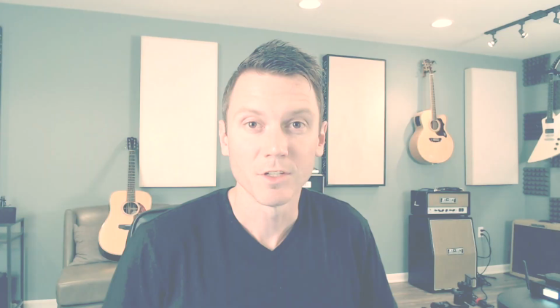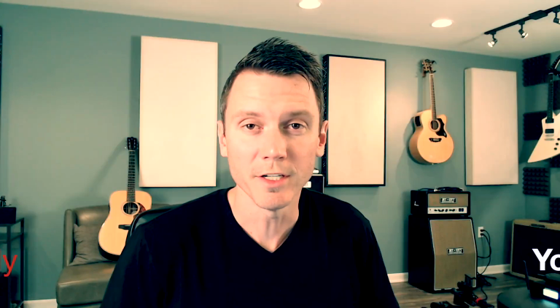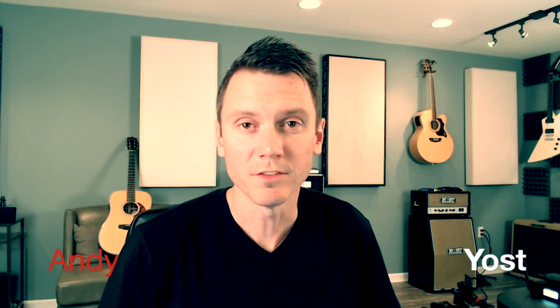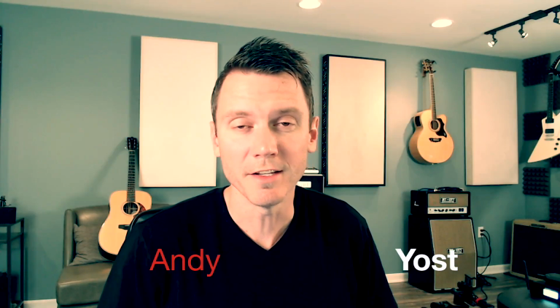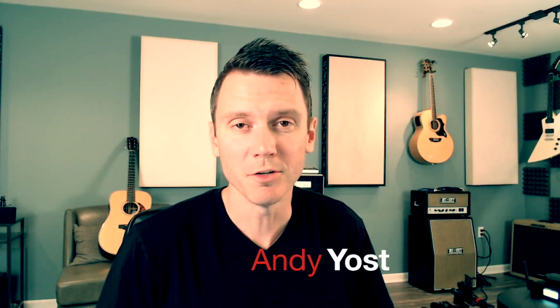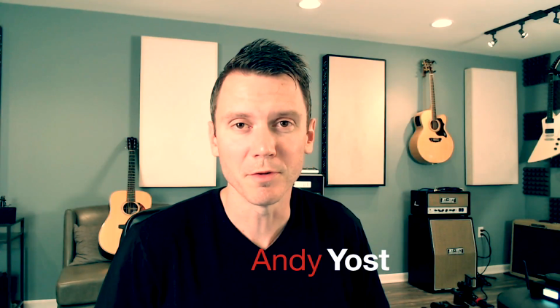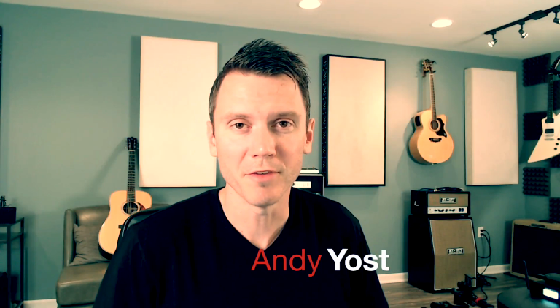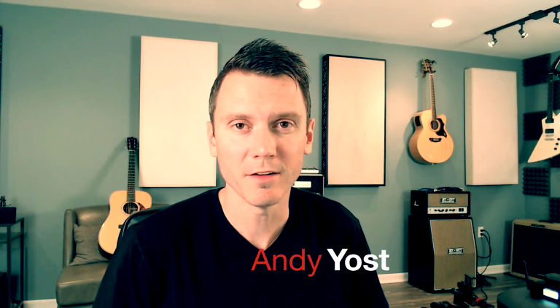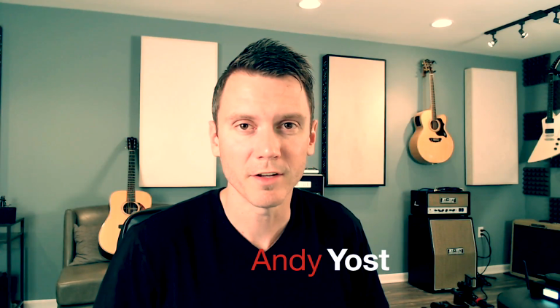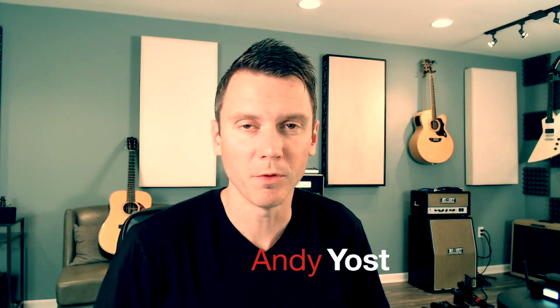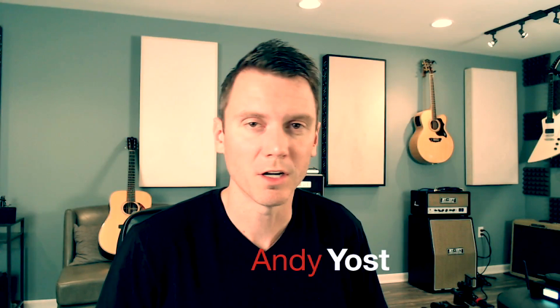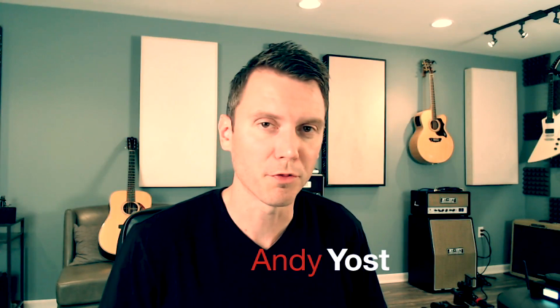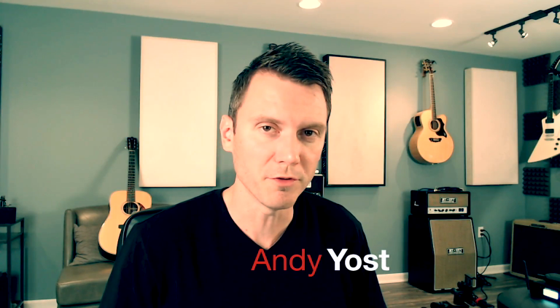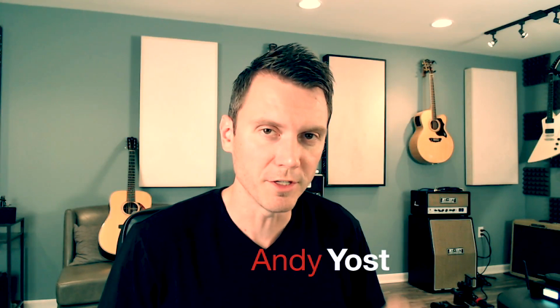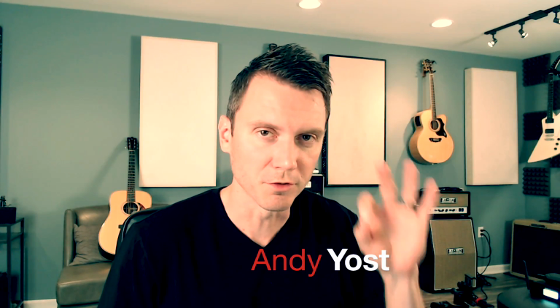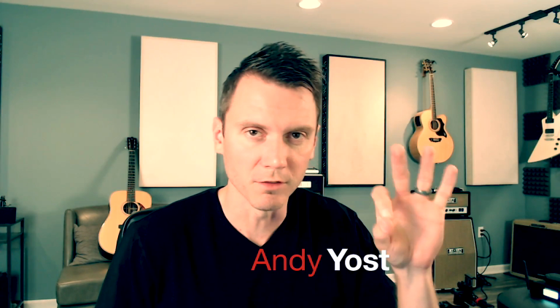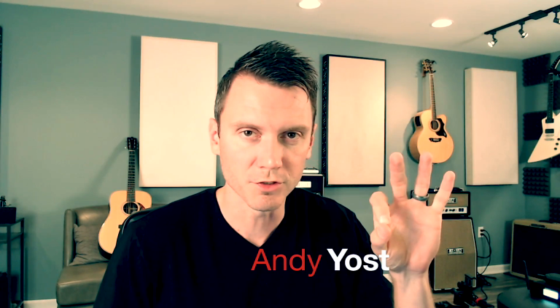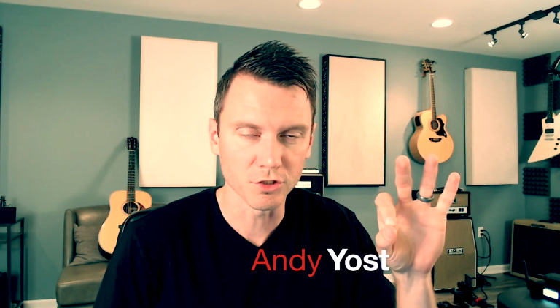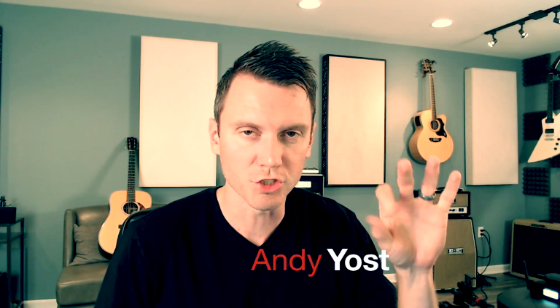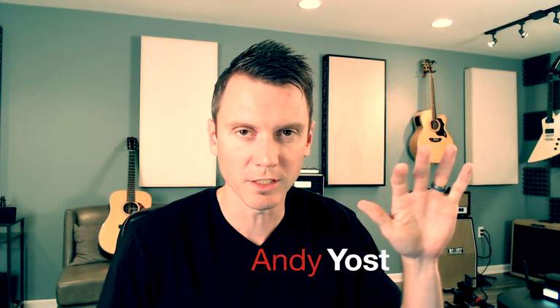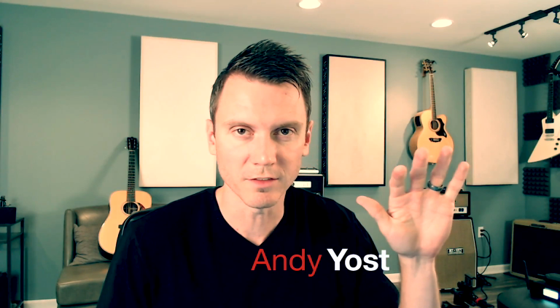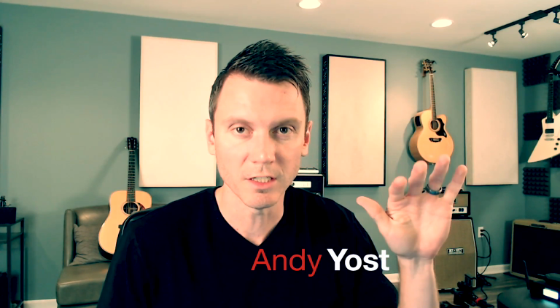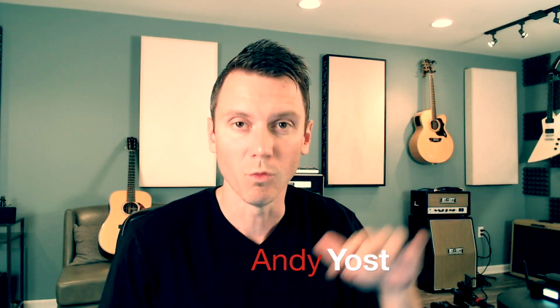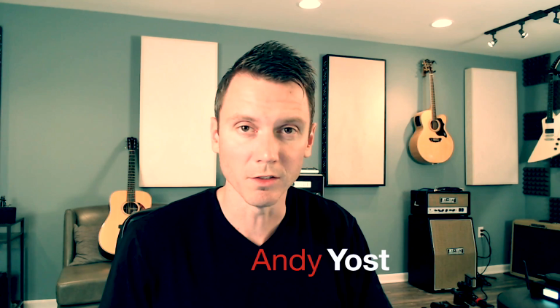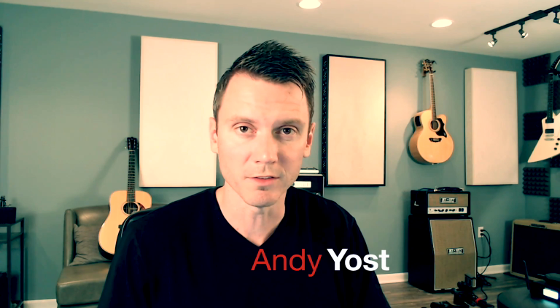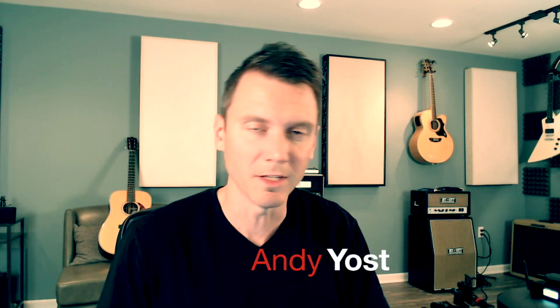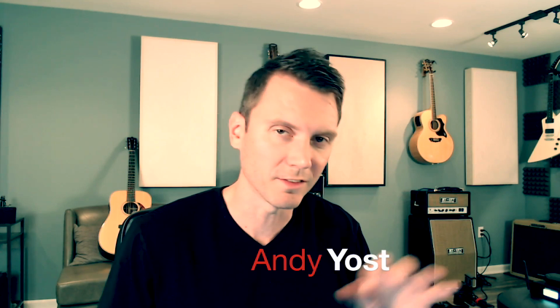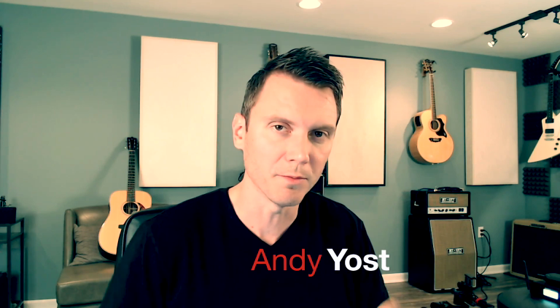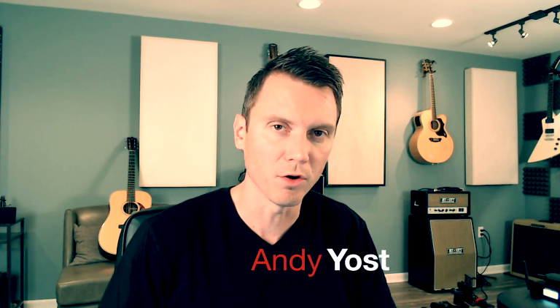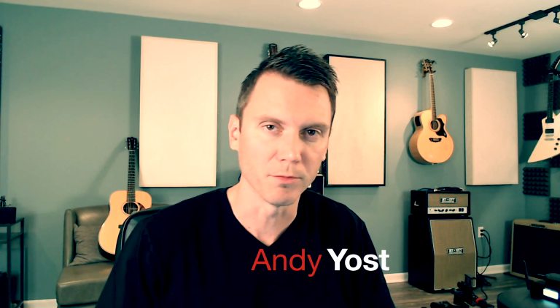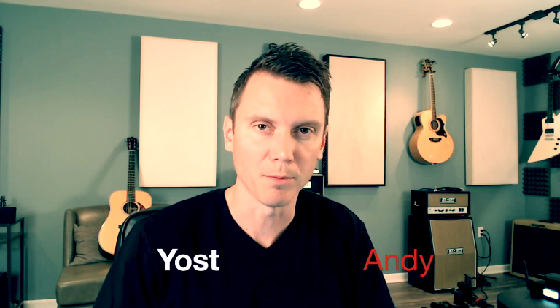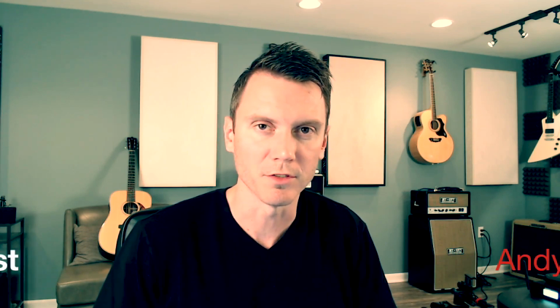Greetings, Andy here with McFadden. Today I want to cover three features of the Shure GLX-D wireless system that set it apart from the competition.